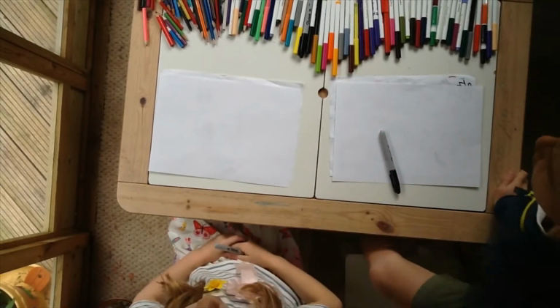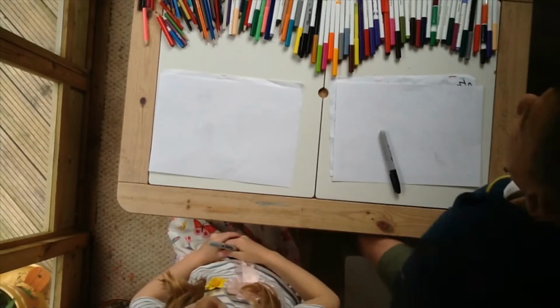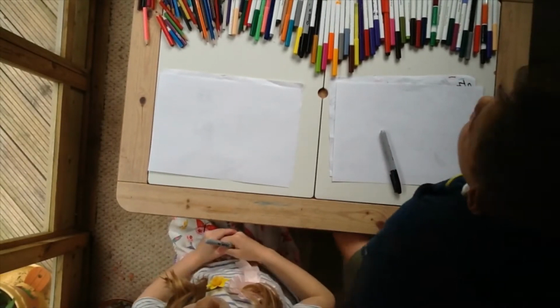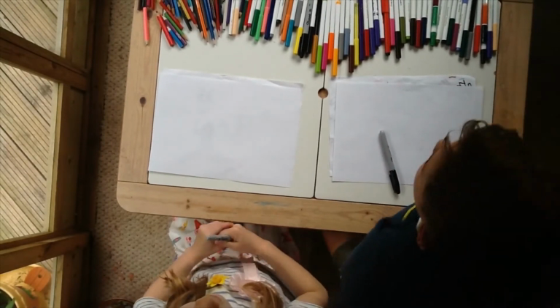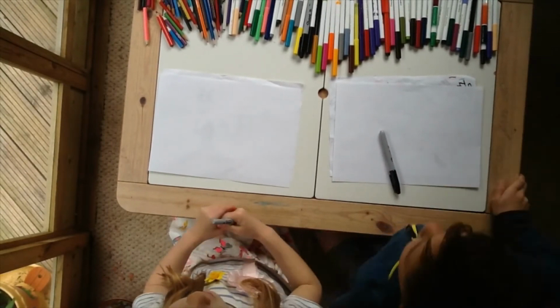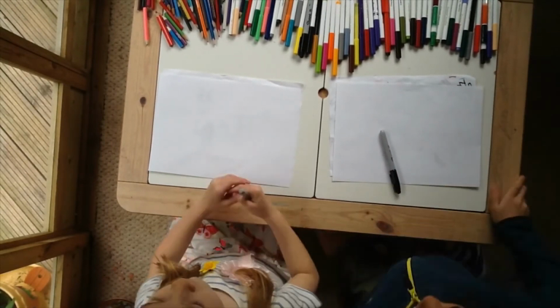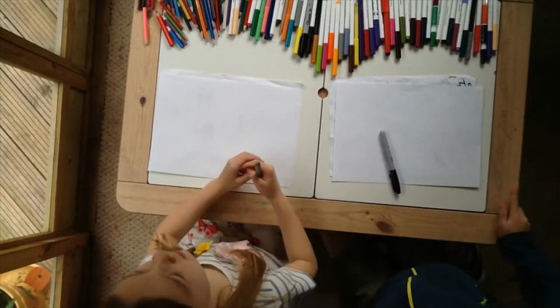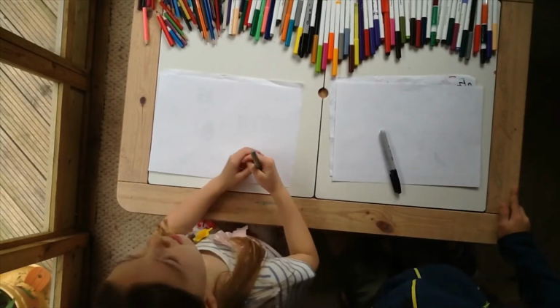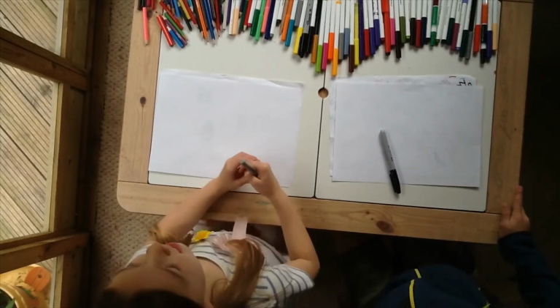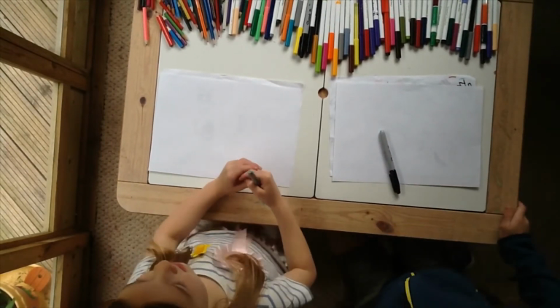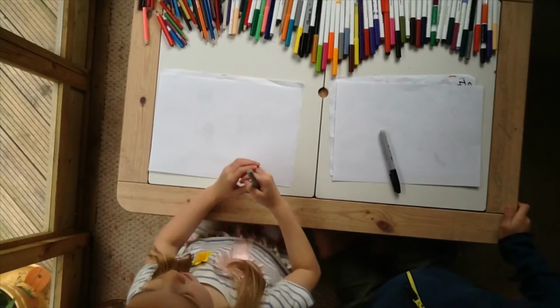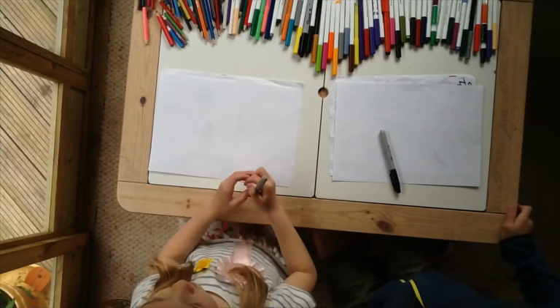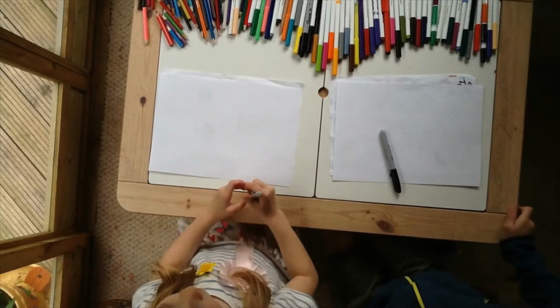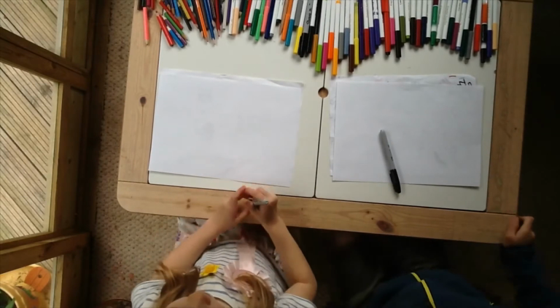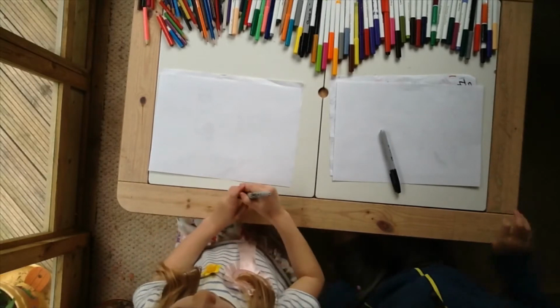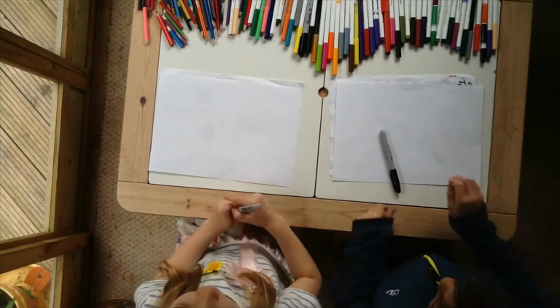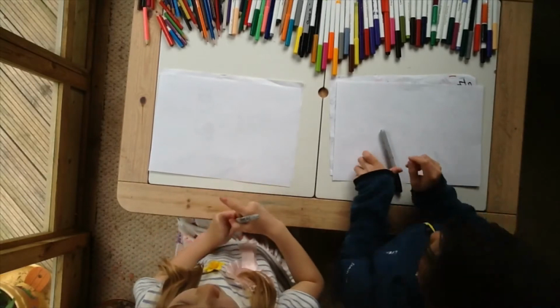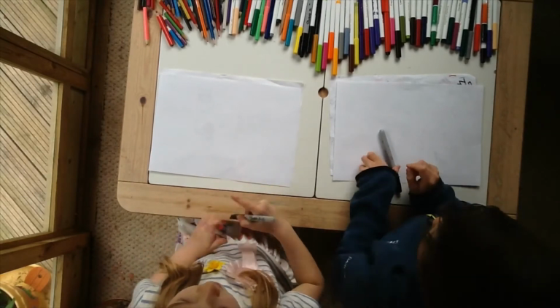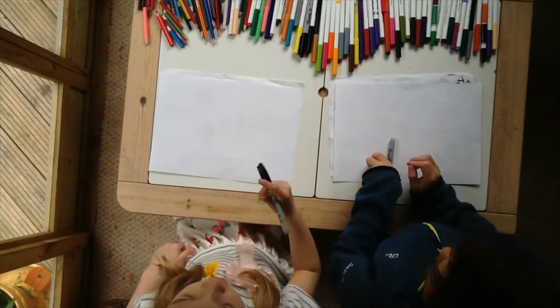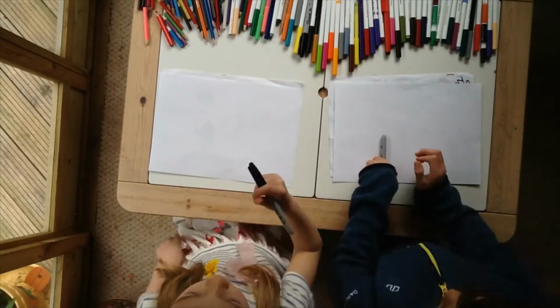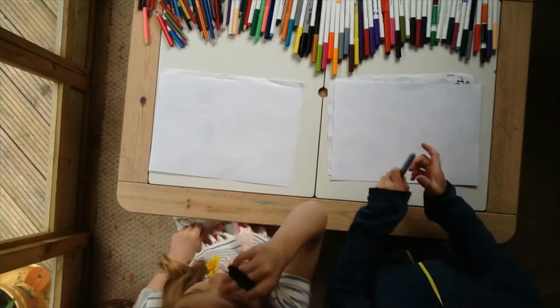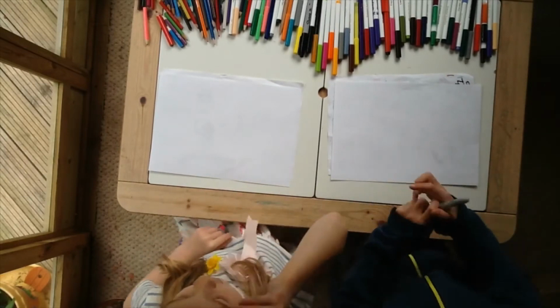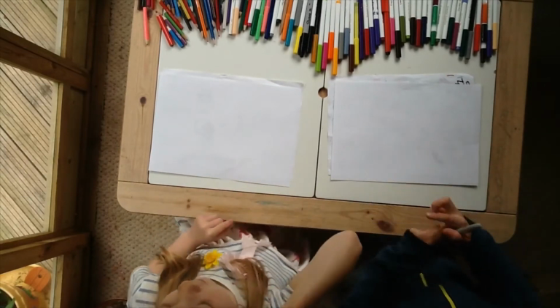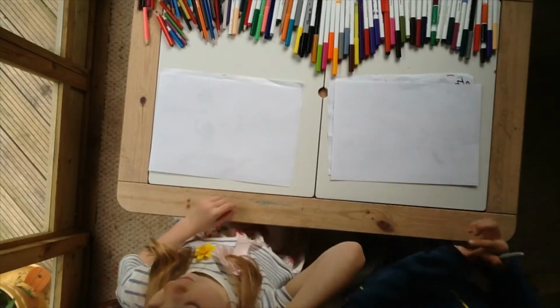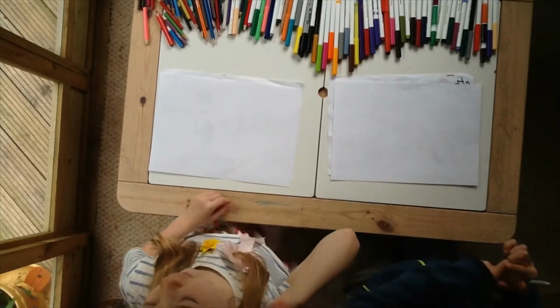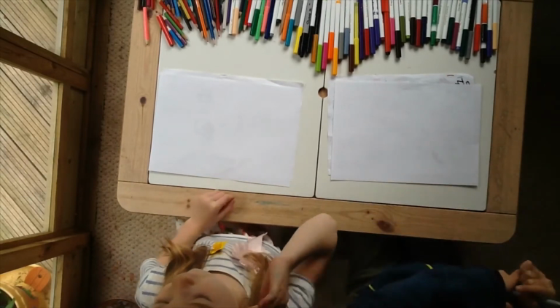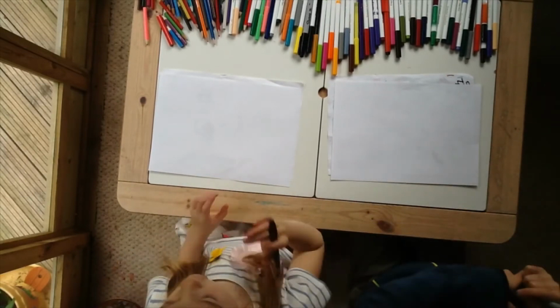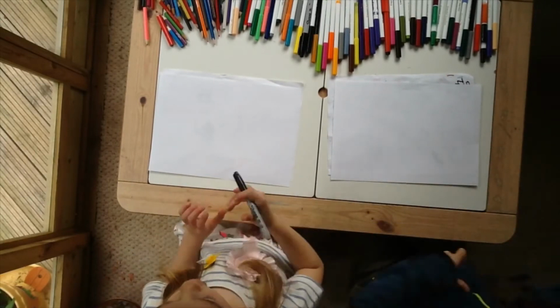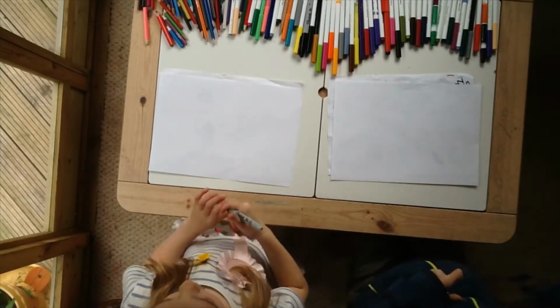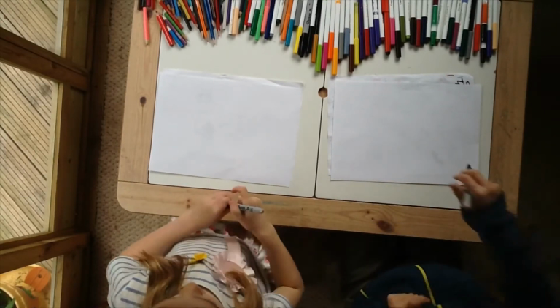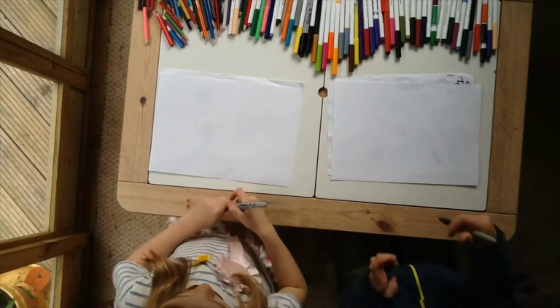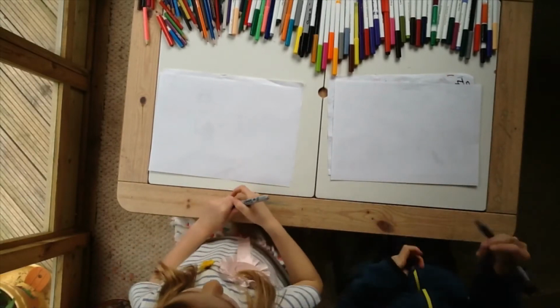Hi our friends! Today we're going to draw a poison dart frog.